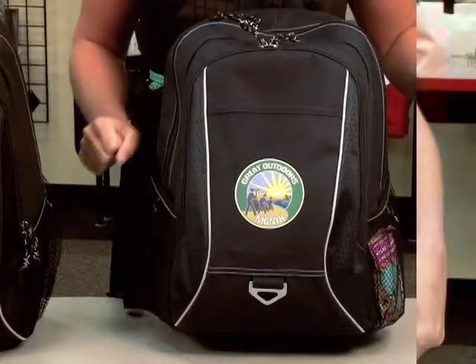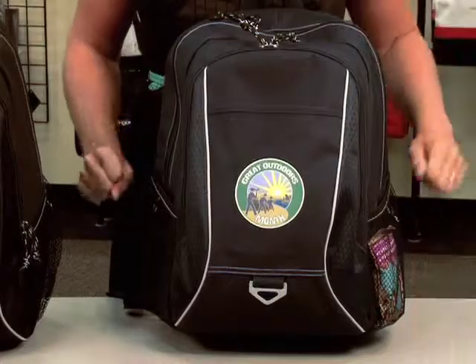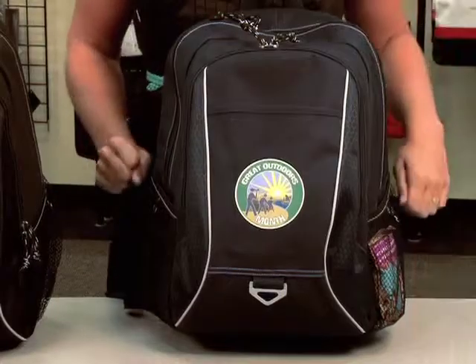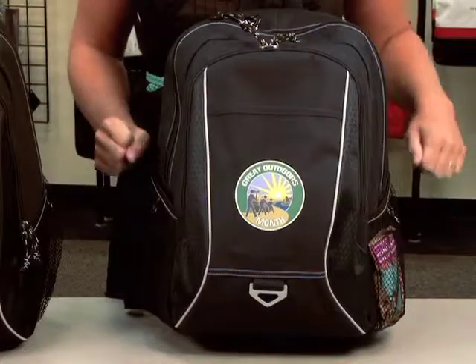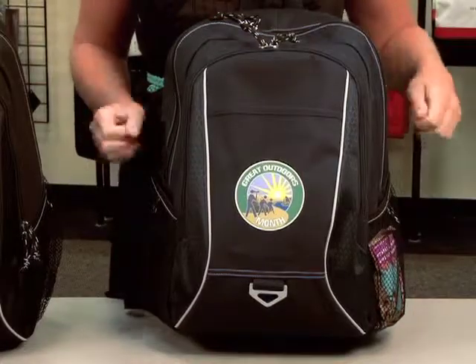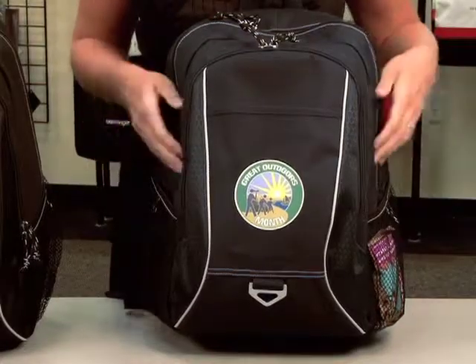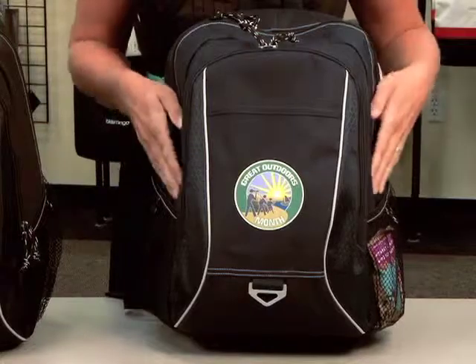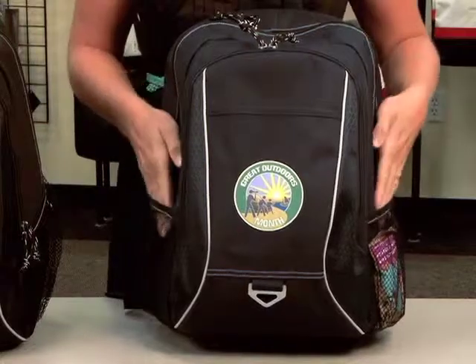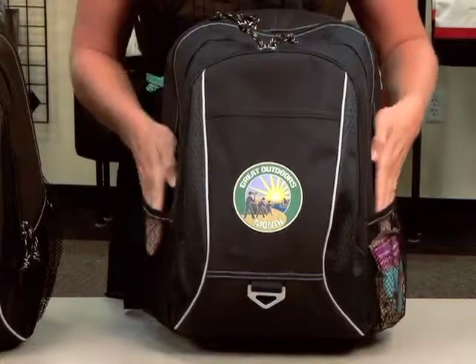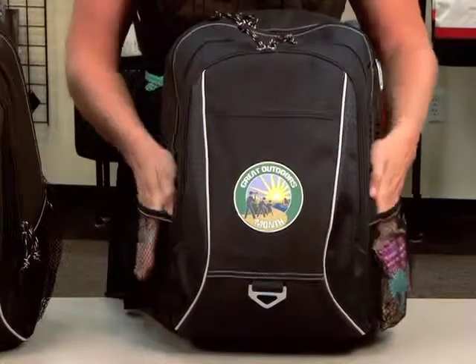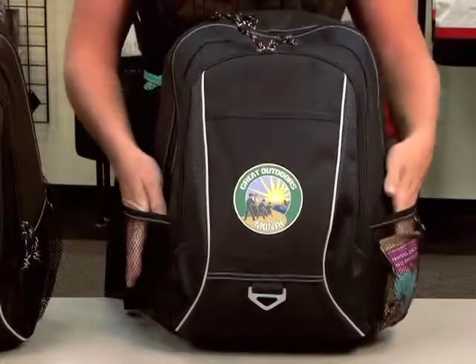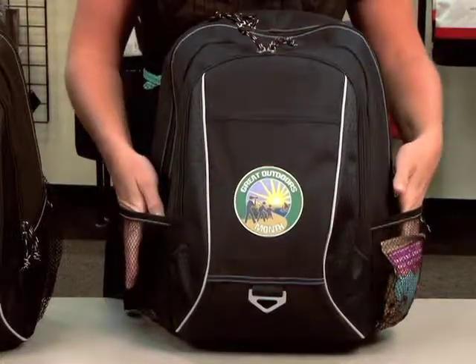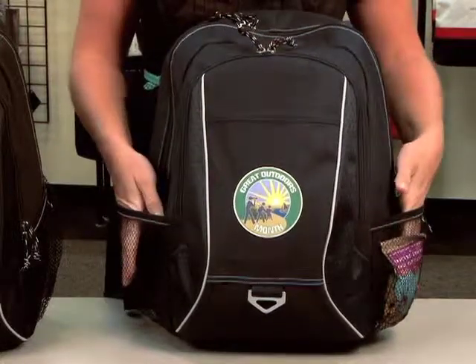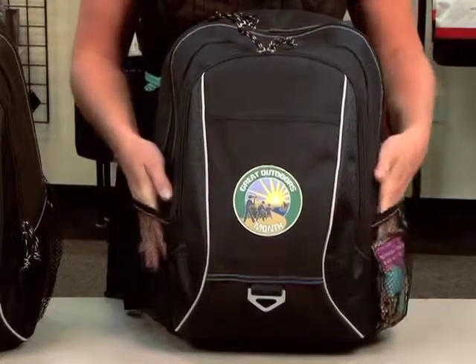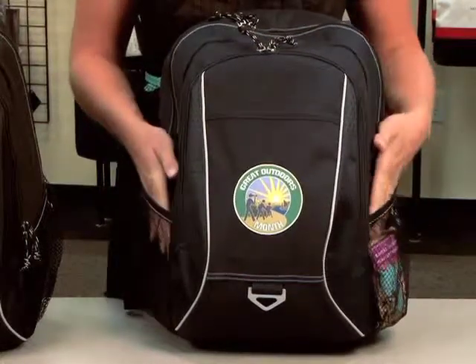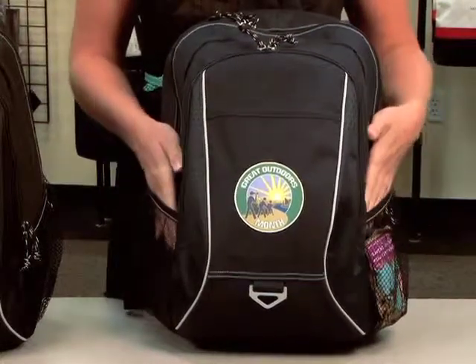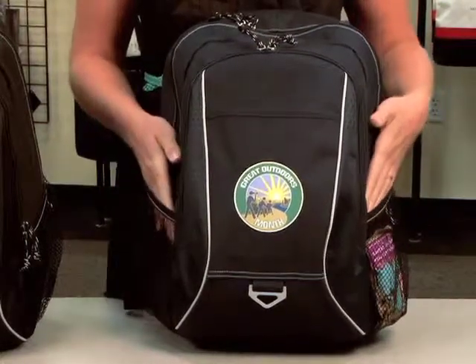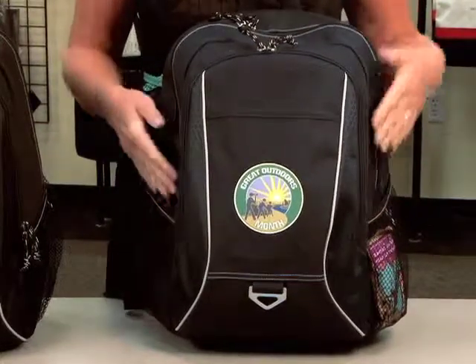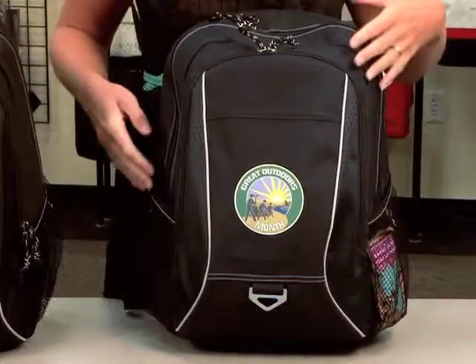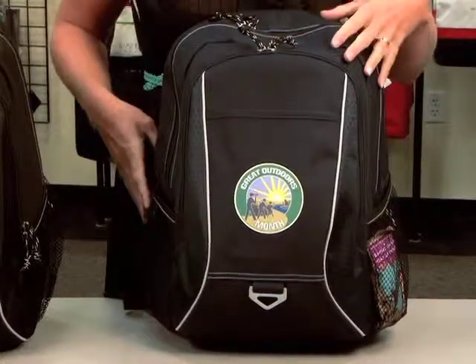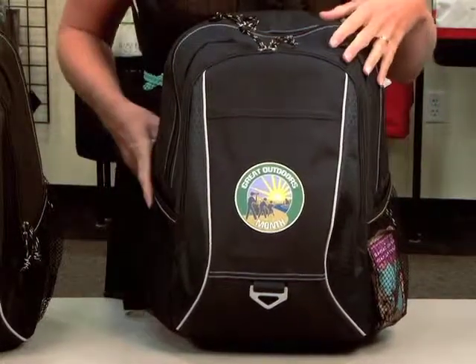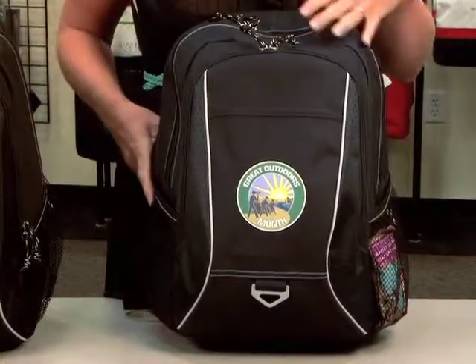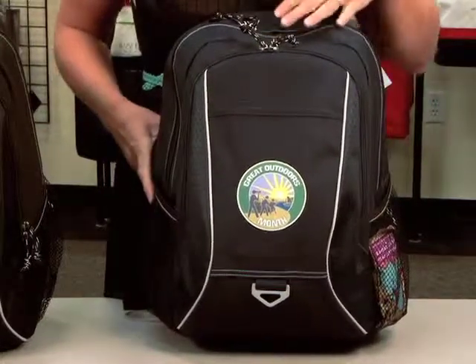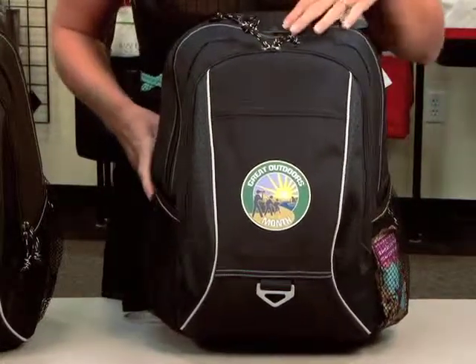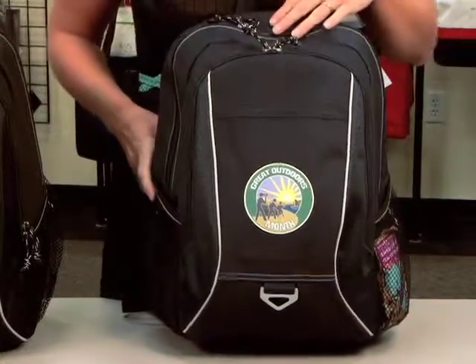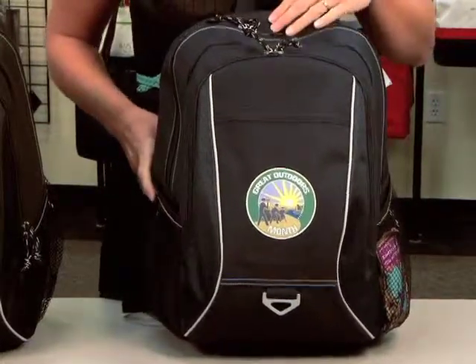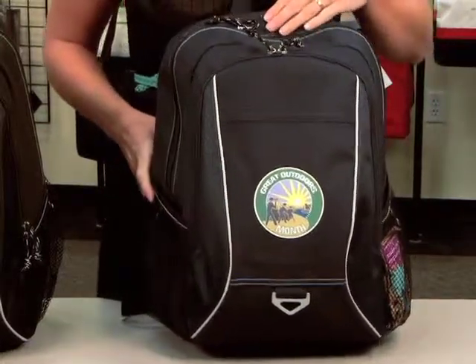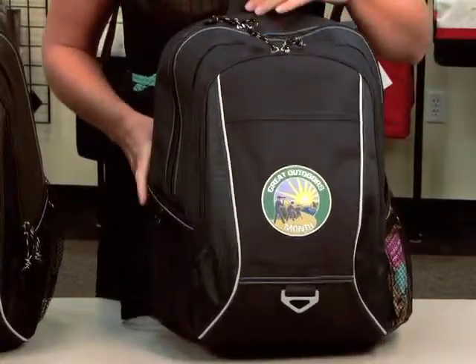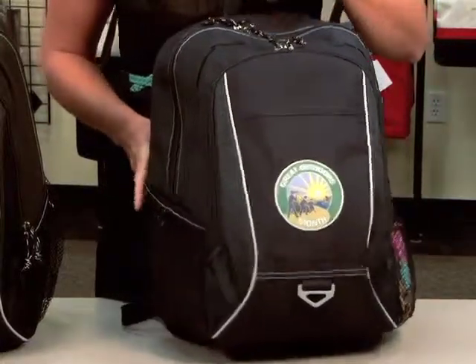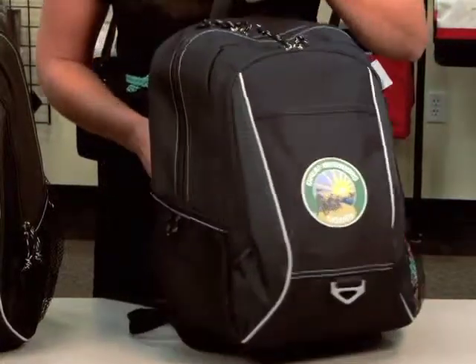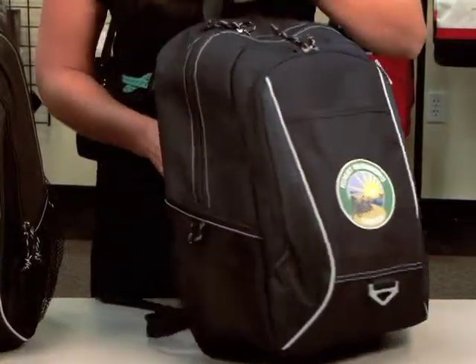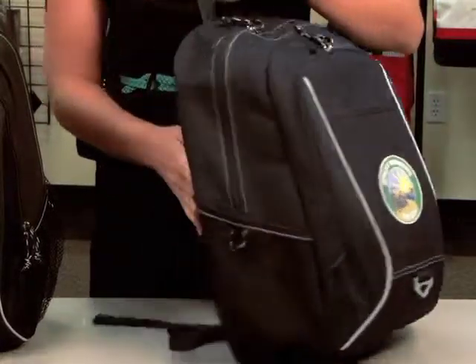This item has two side mesh pockets so you can put your water bottle, cell phone, or snack for easy access.